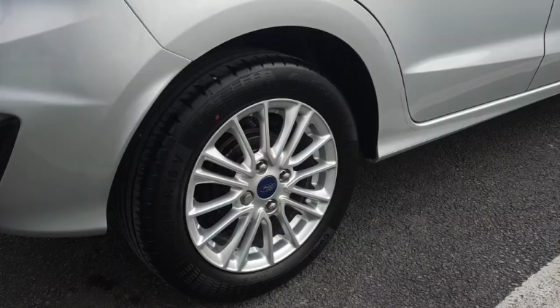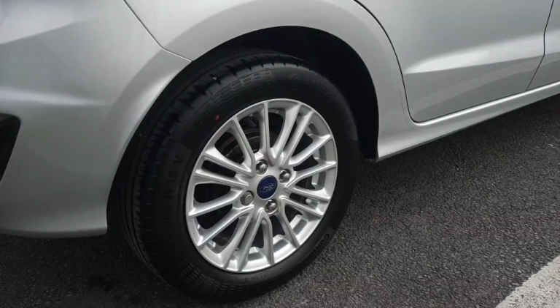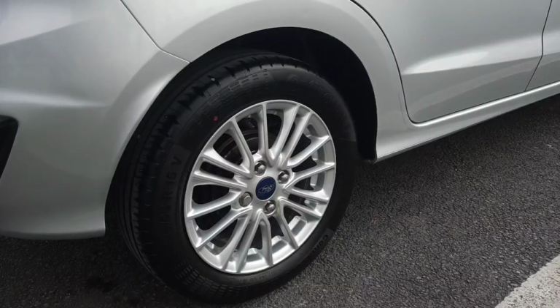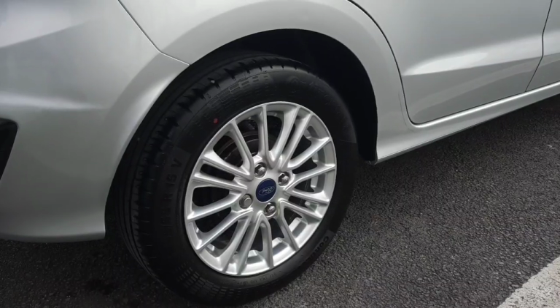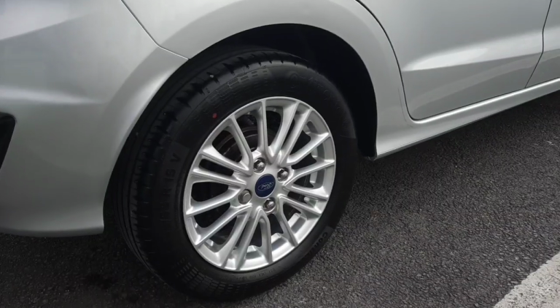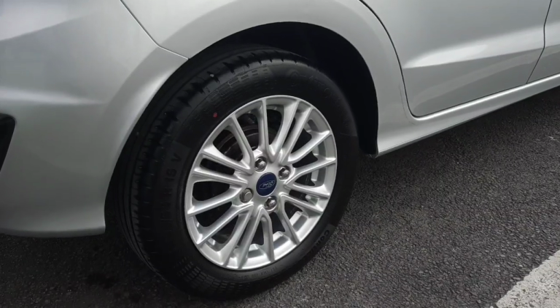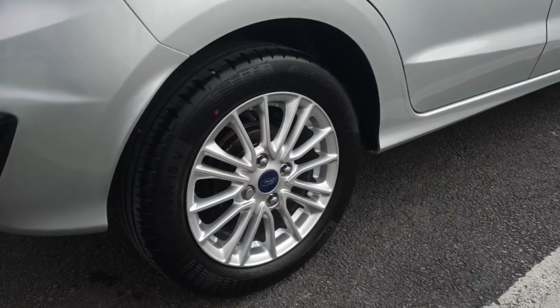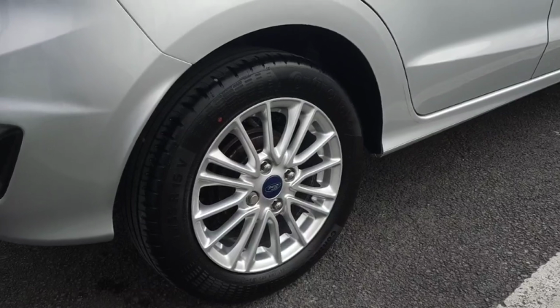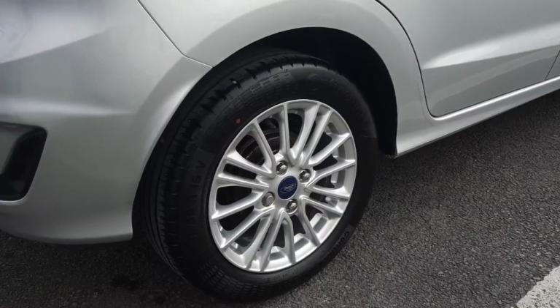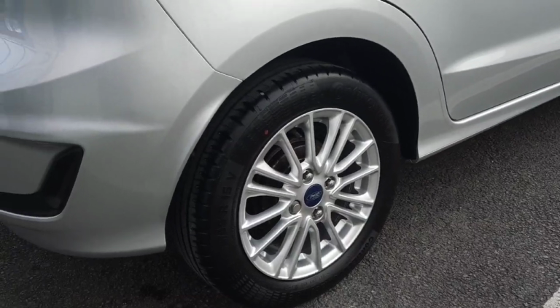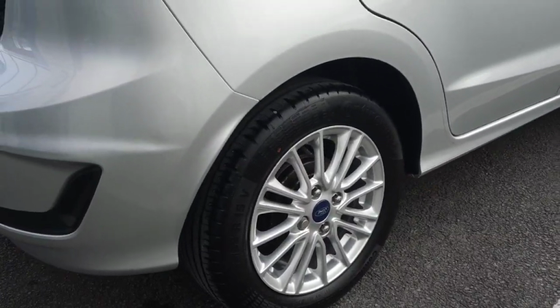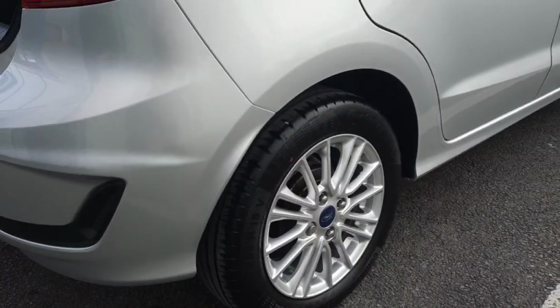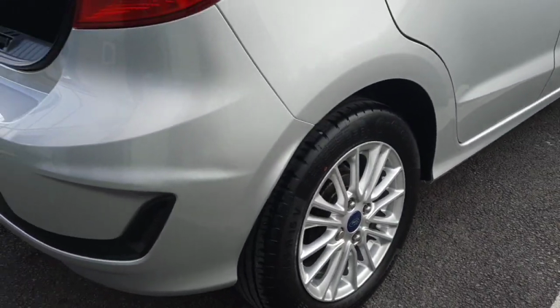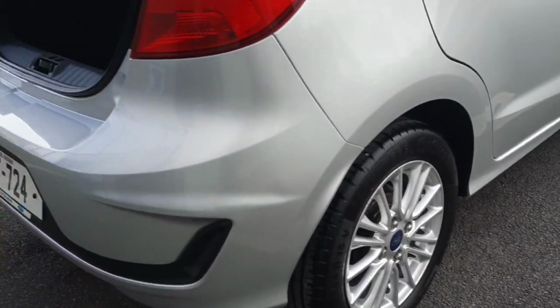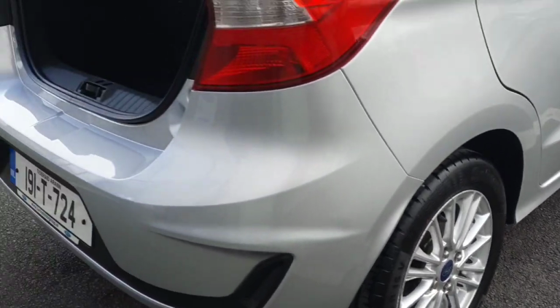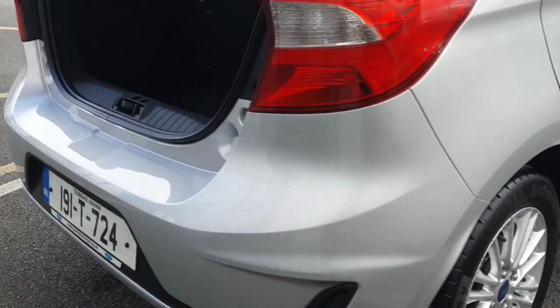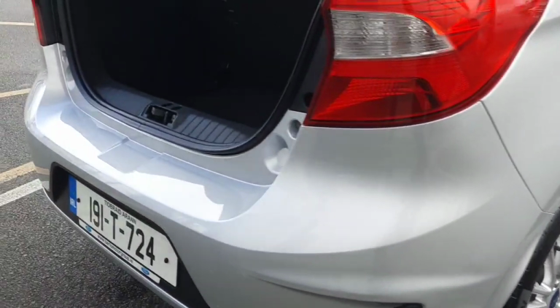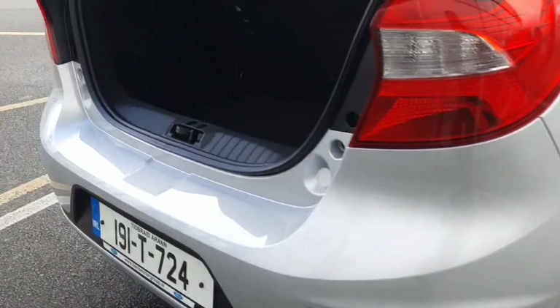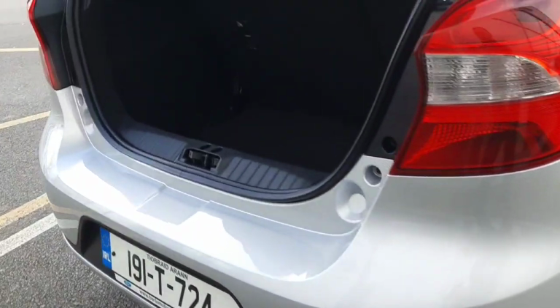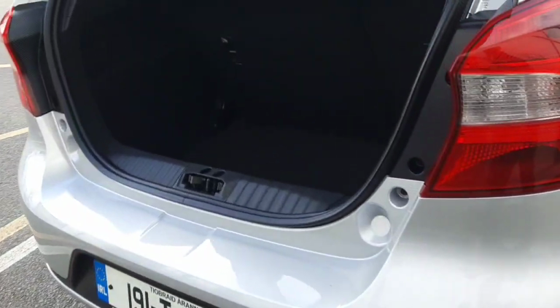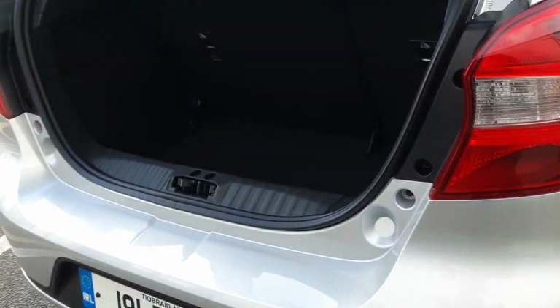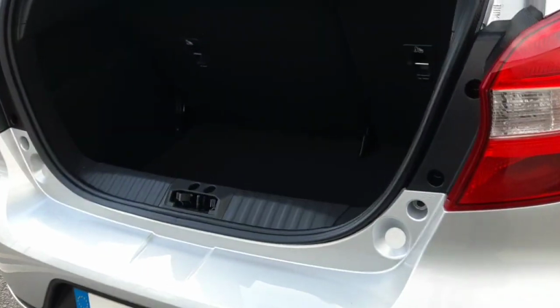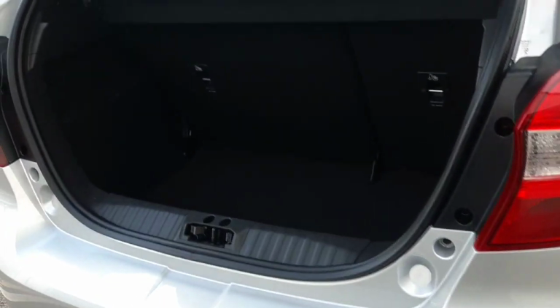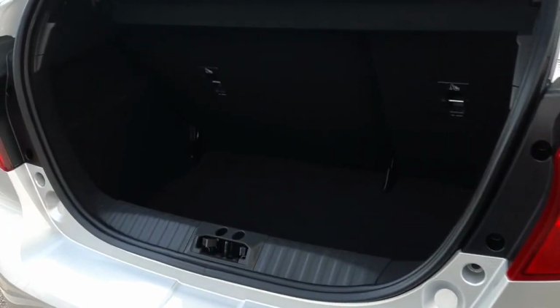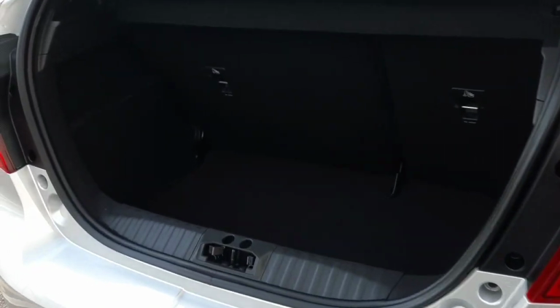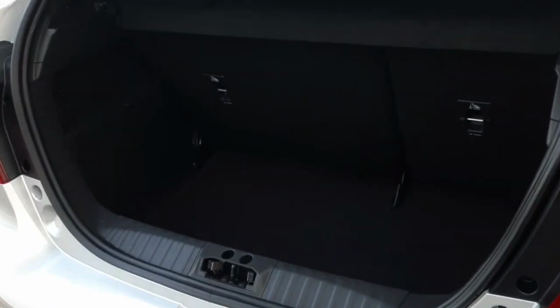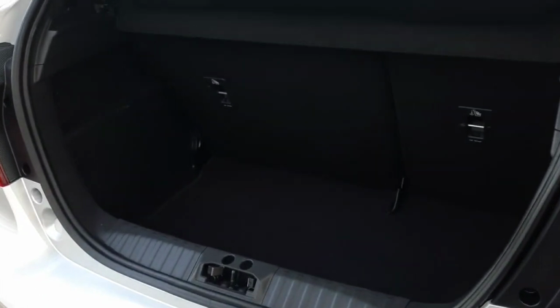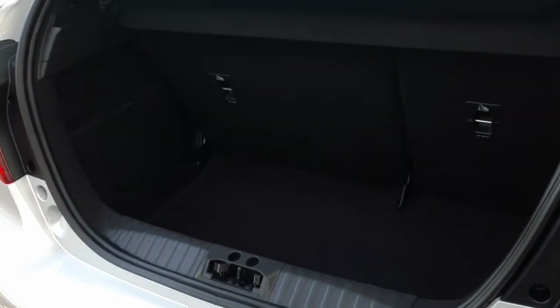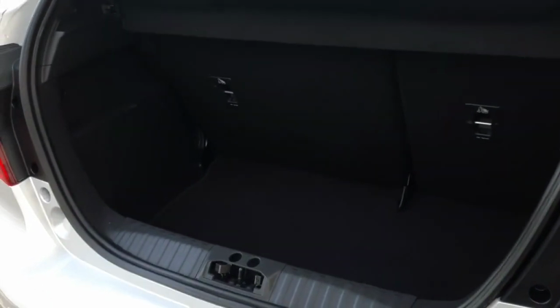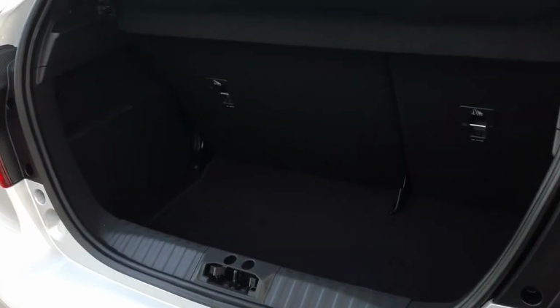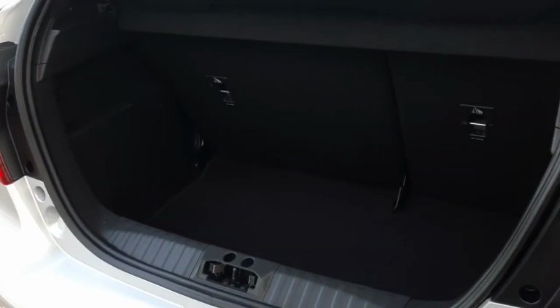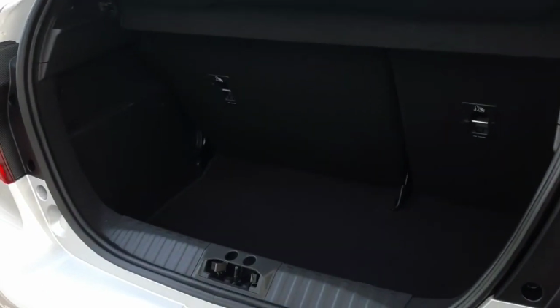Around the back we have our 15-inch alloys, and as you can see we have good space inside the boot as well.